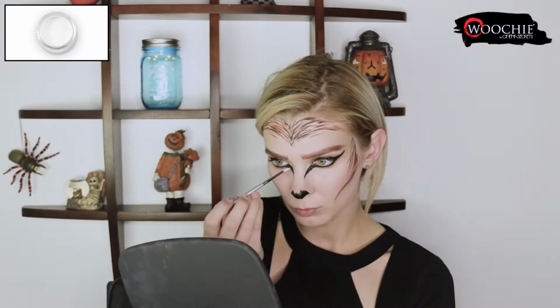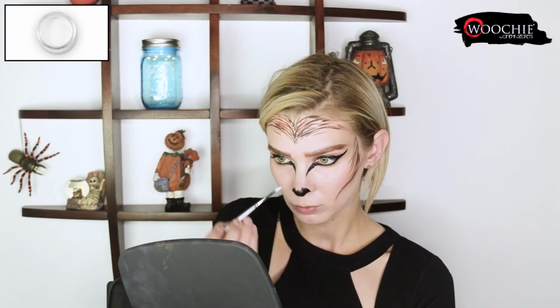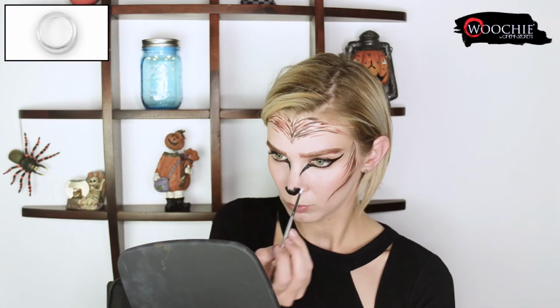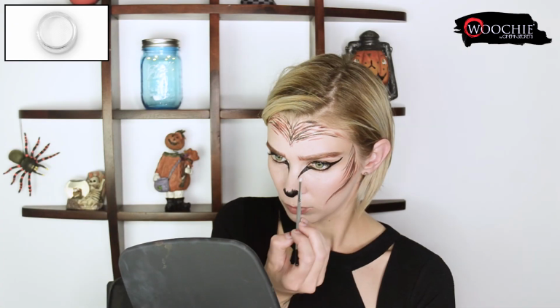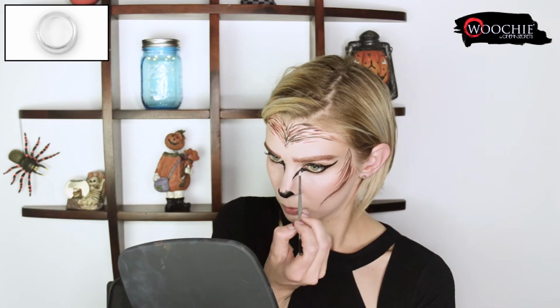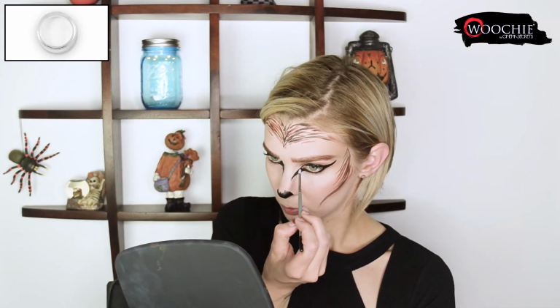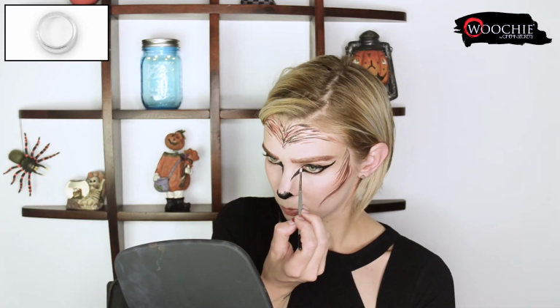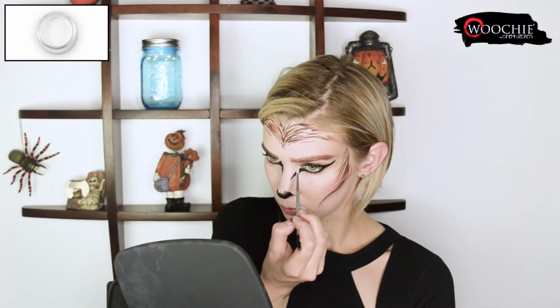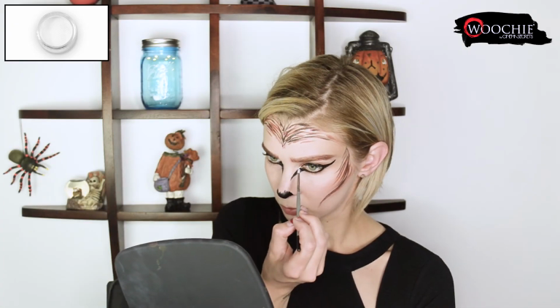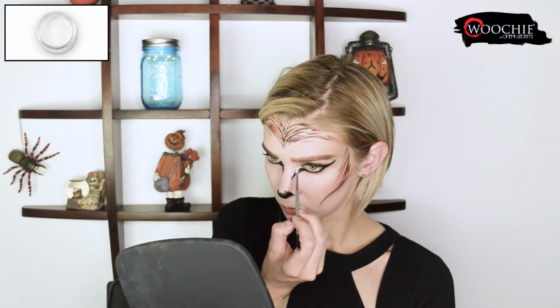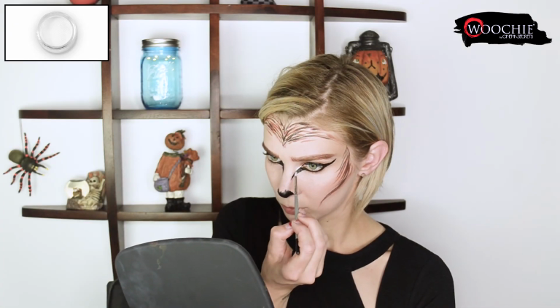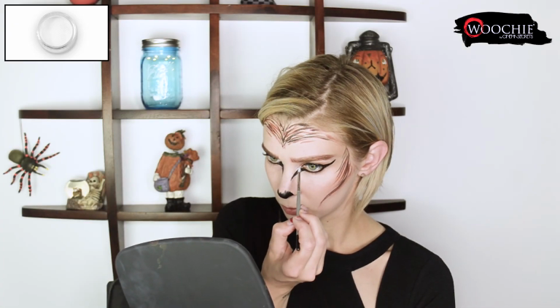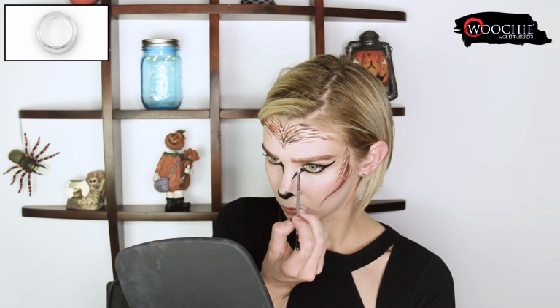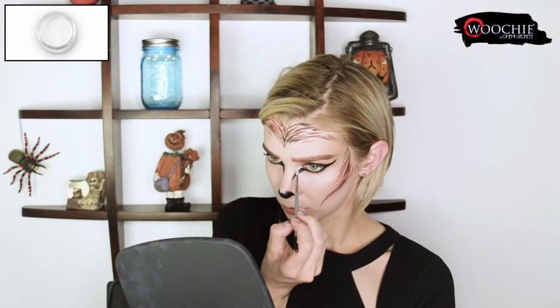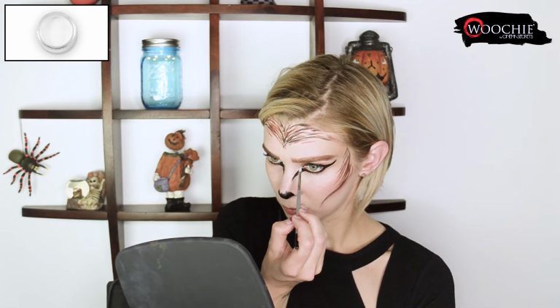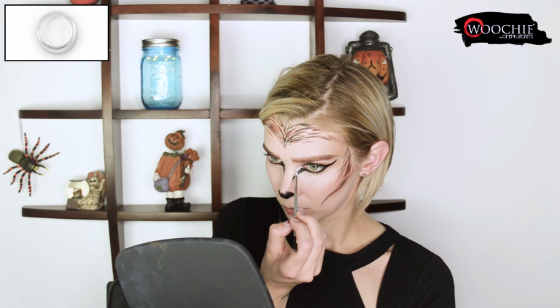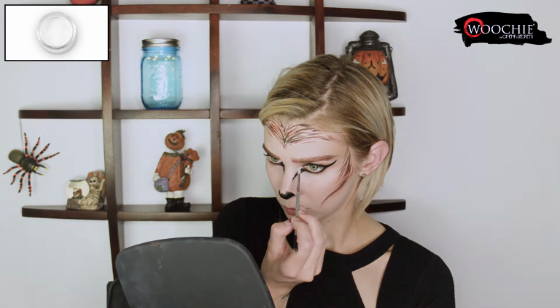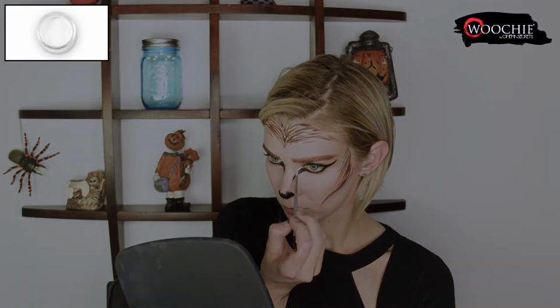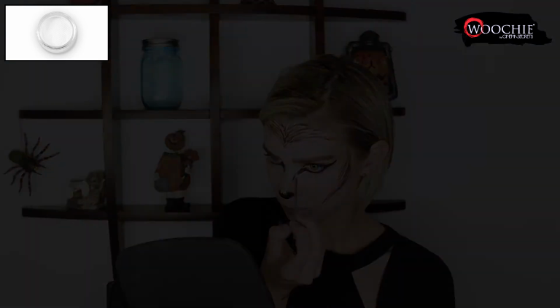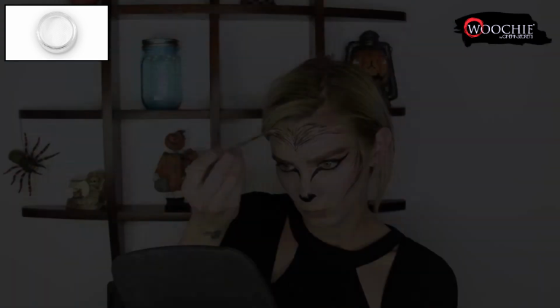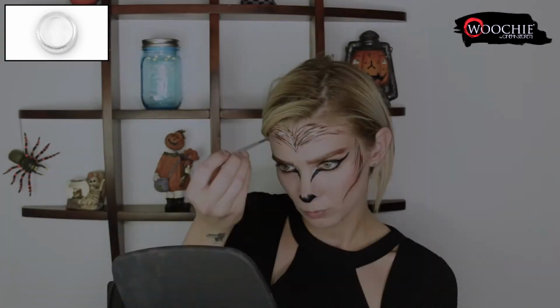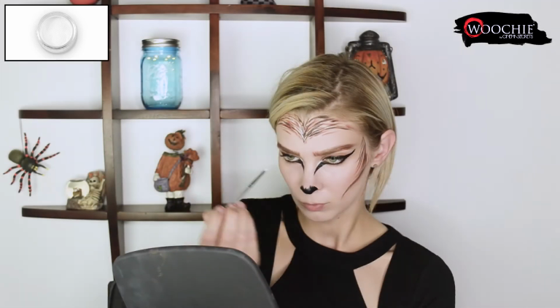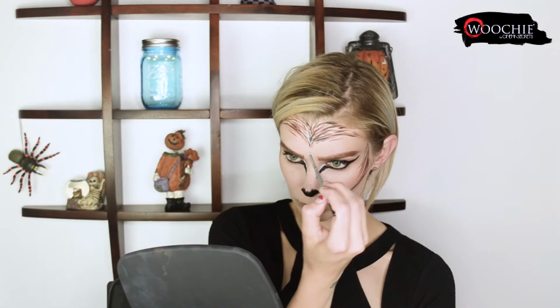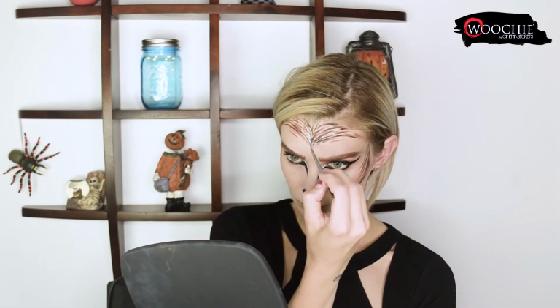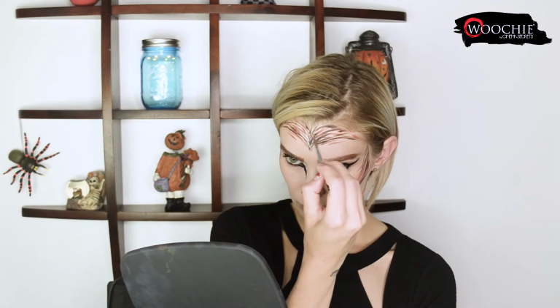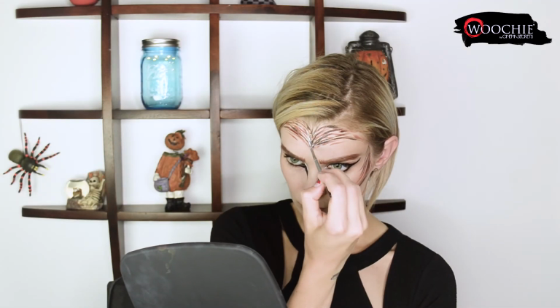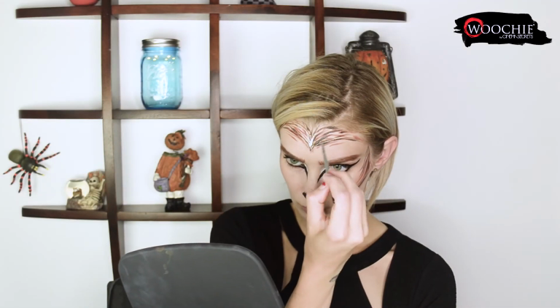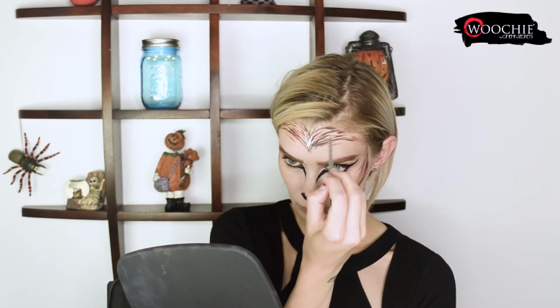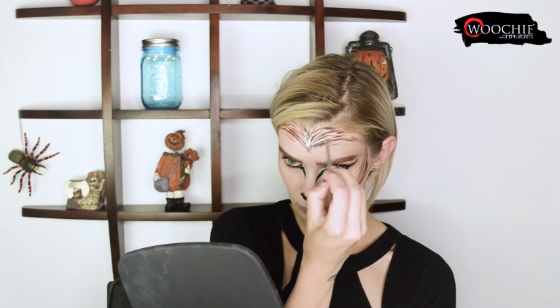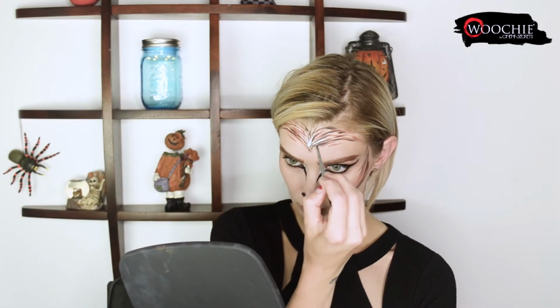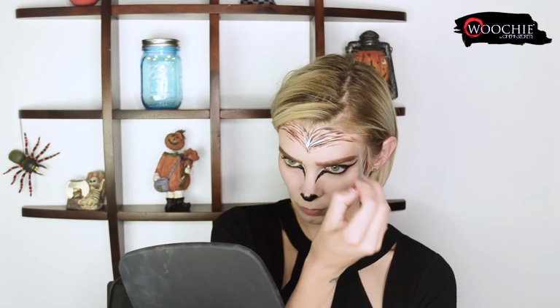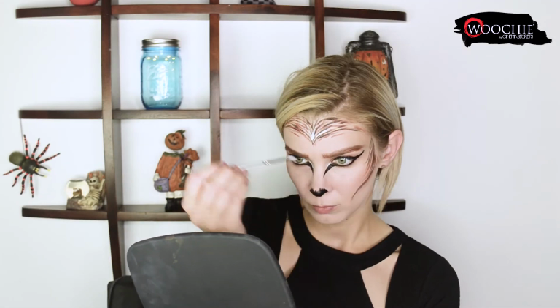Now I'm going in with the white water activated makeup and I'm using that to highlight the inner corner of my eyes and also as a highlight for the widow's peak and the cheekbones.